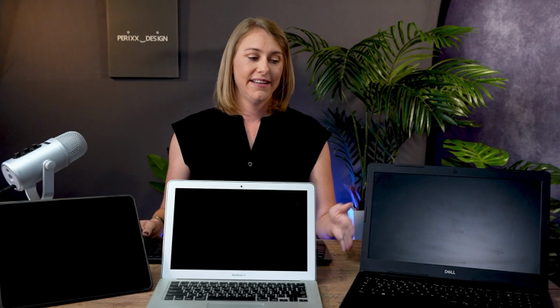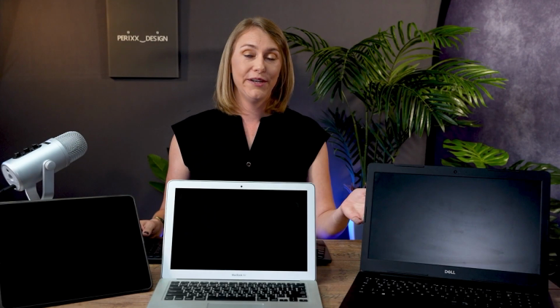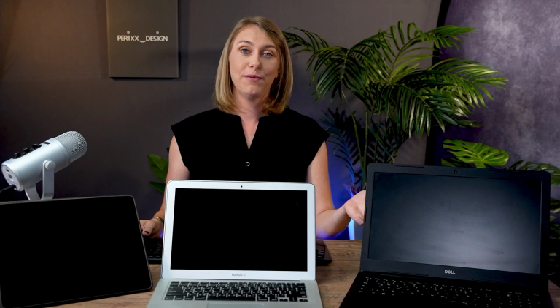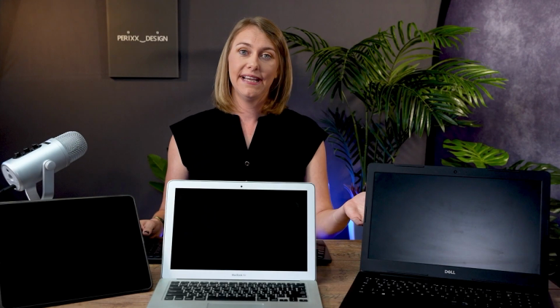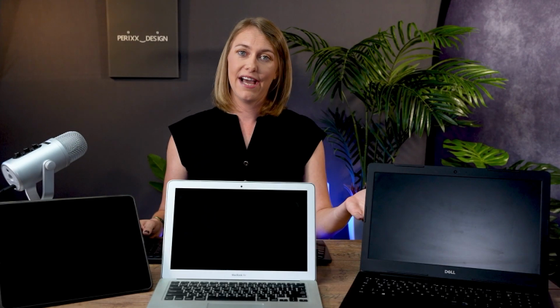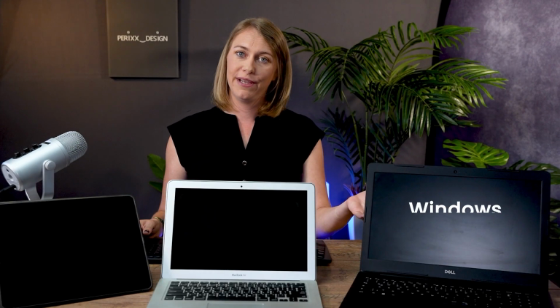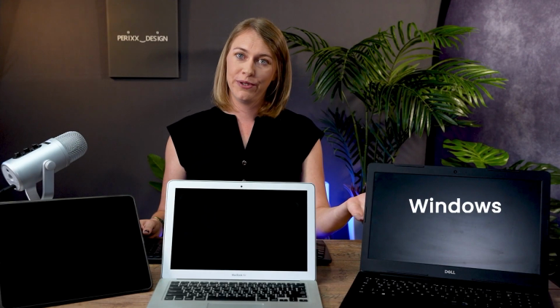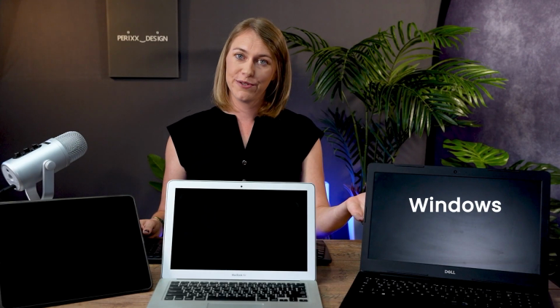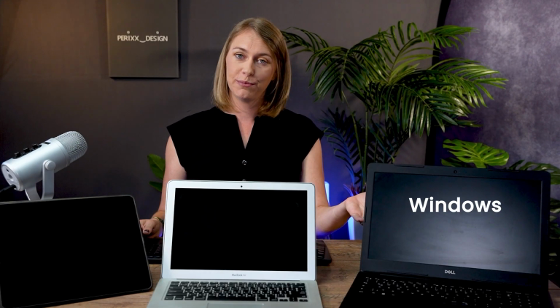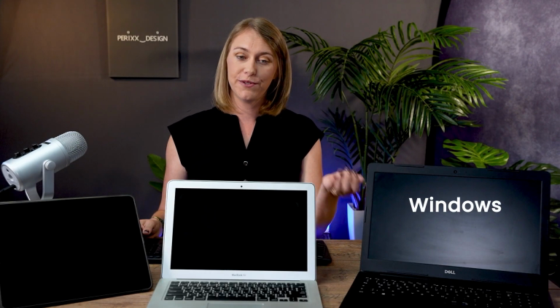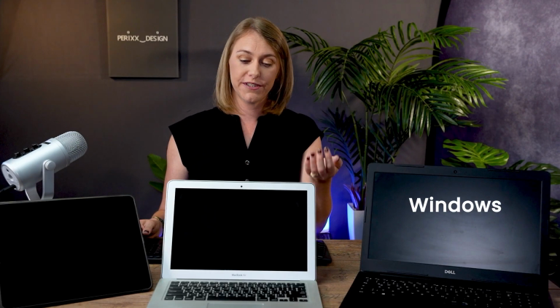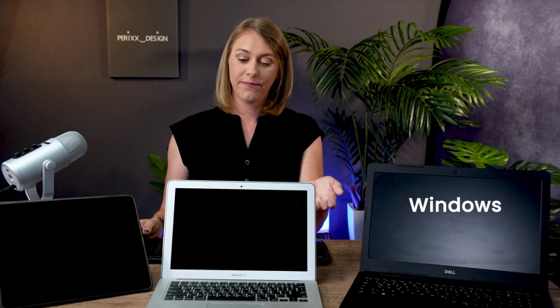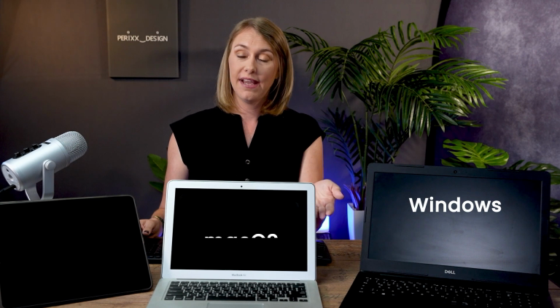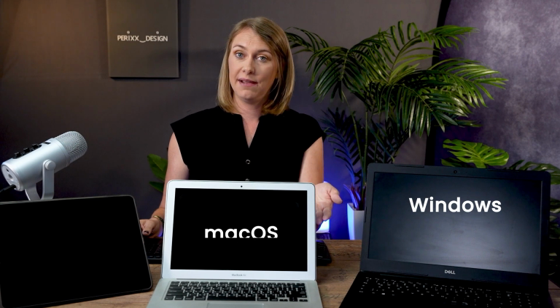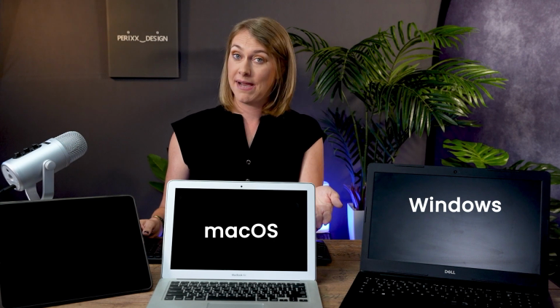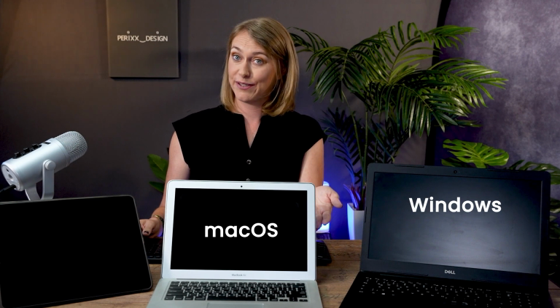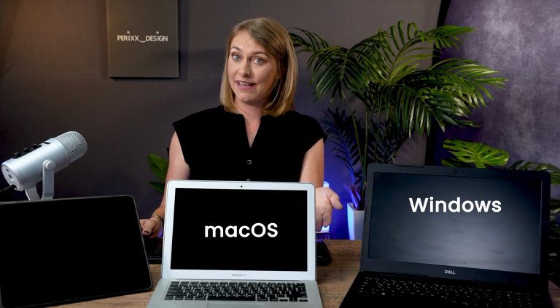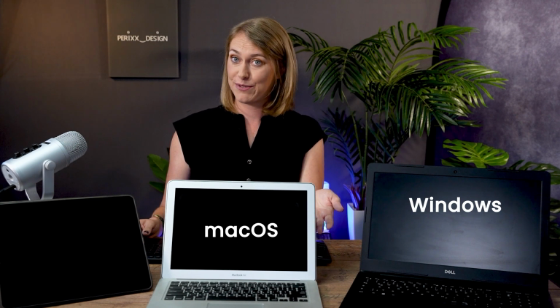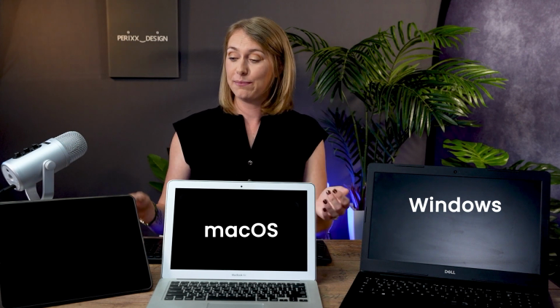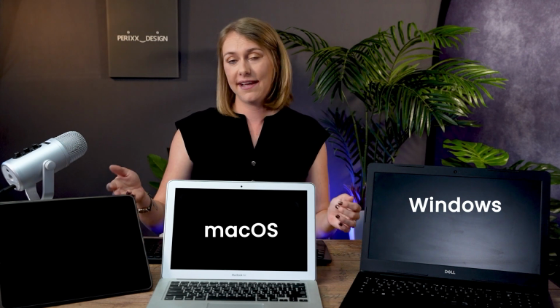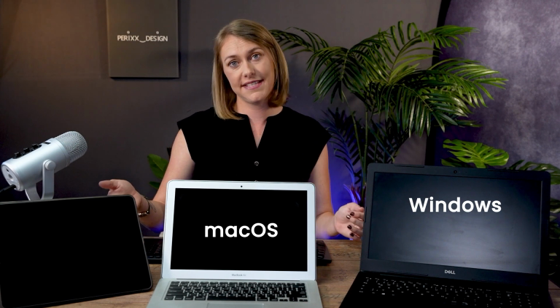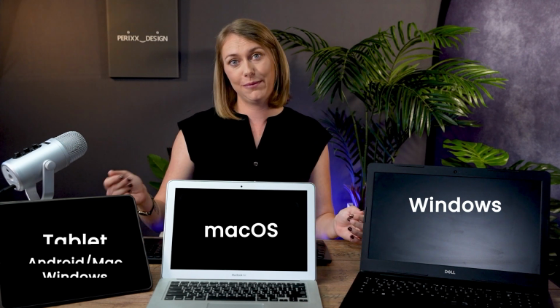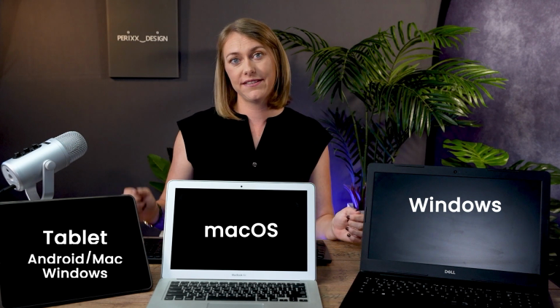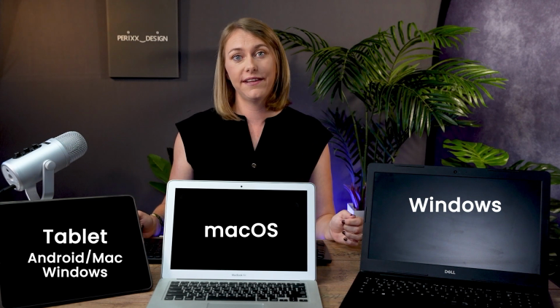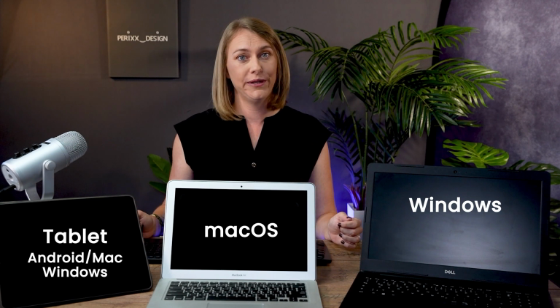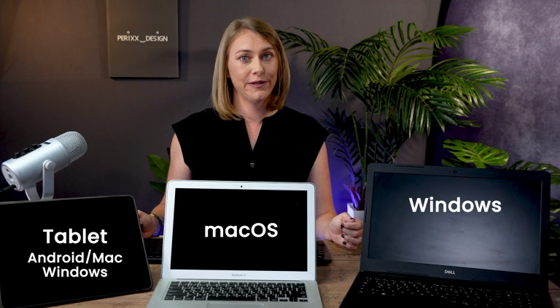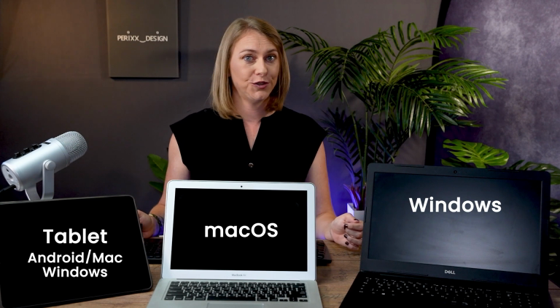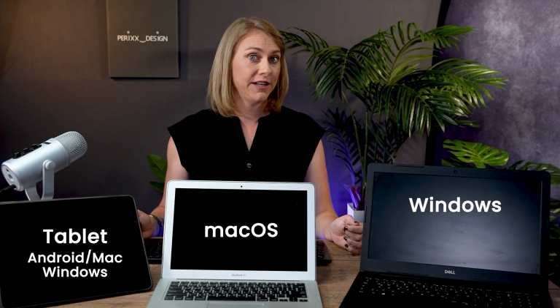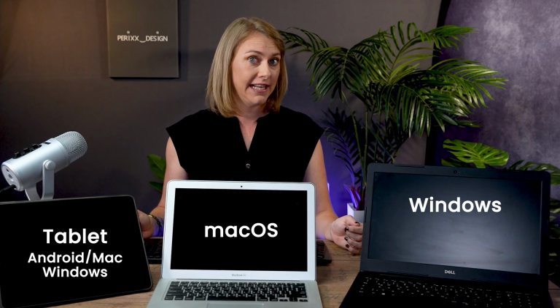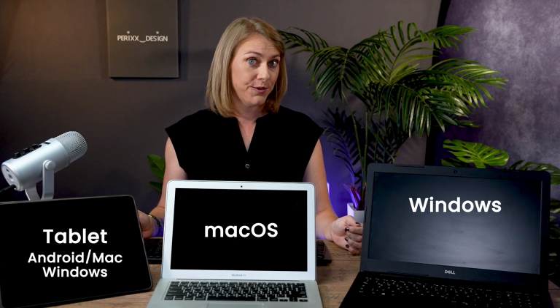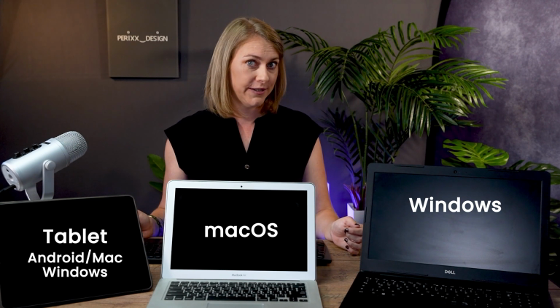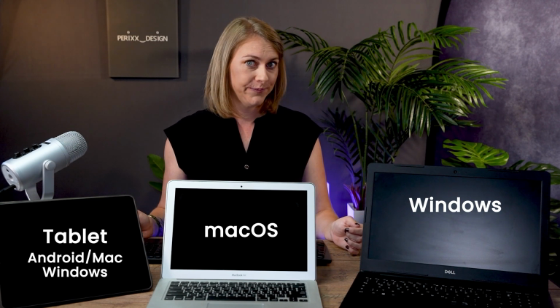Here with me I have a Windows computer, a Mac laptop, and a tablet that we are going to try and connect to now.